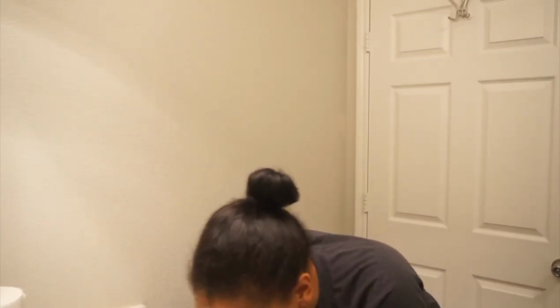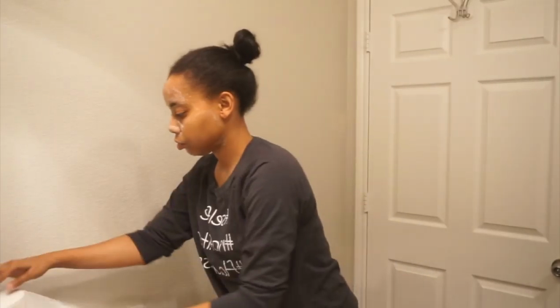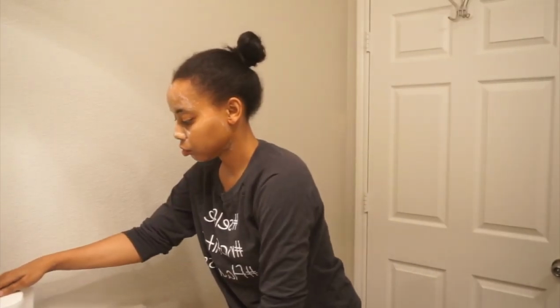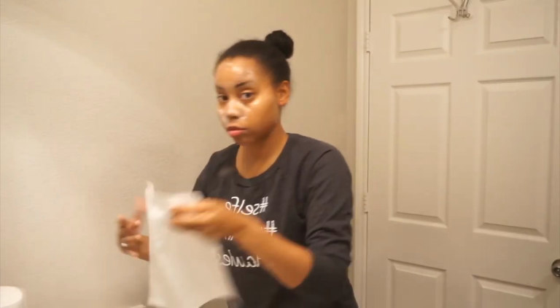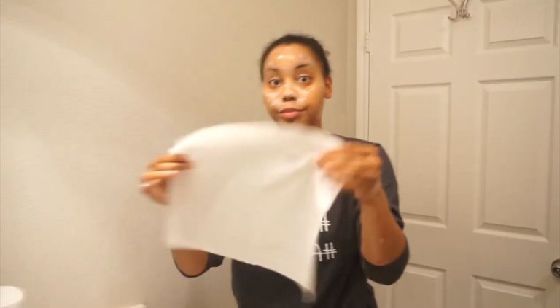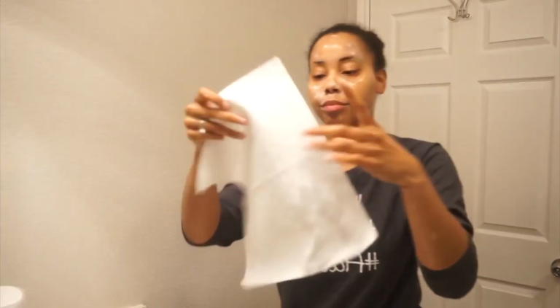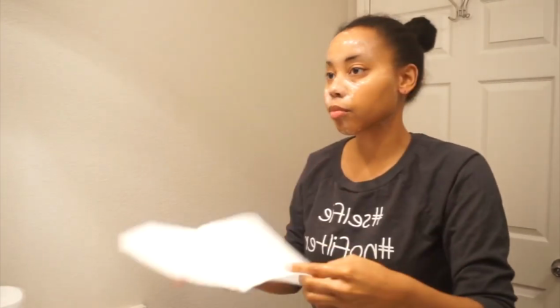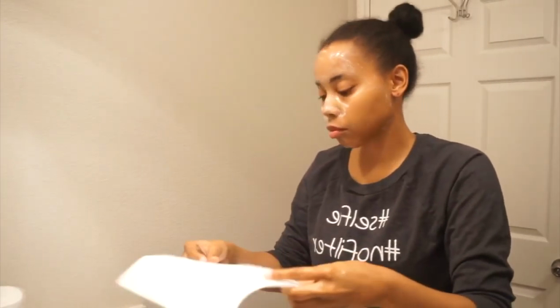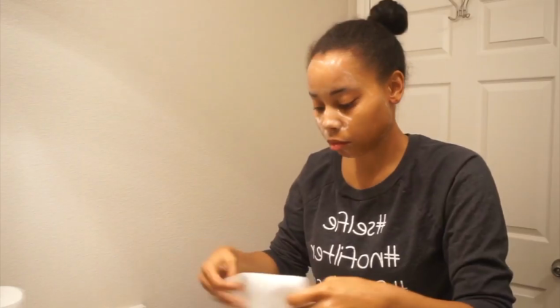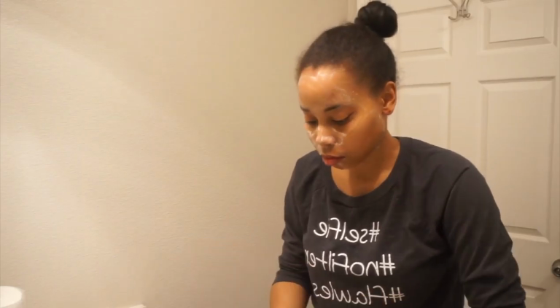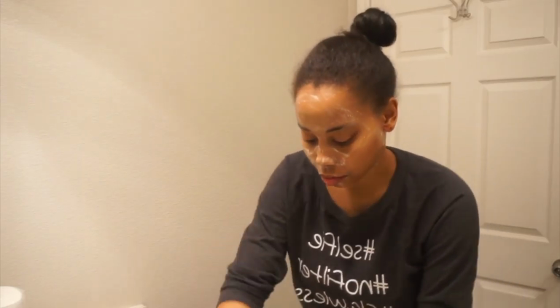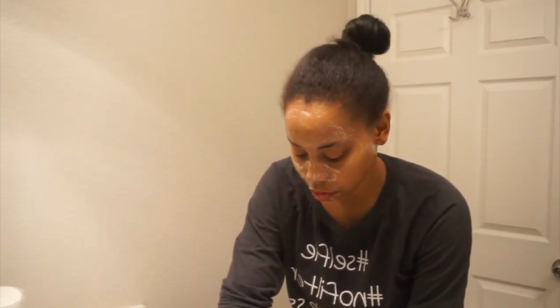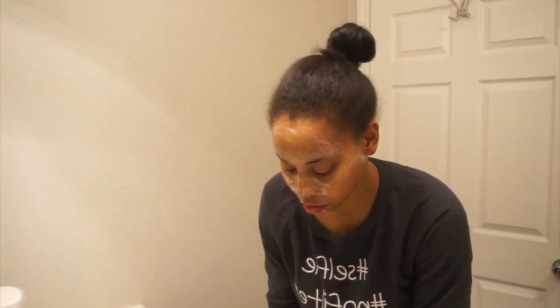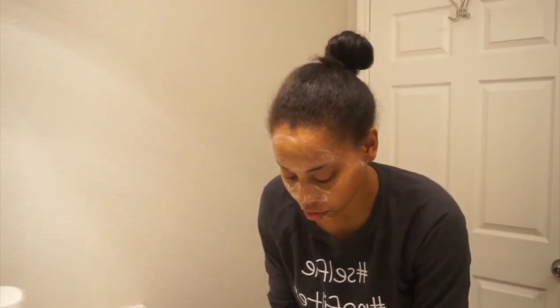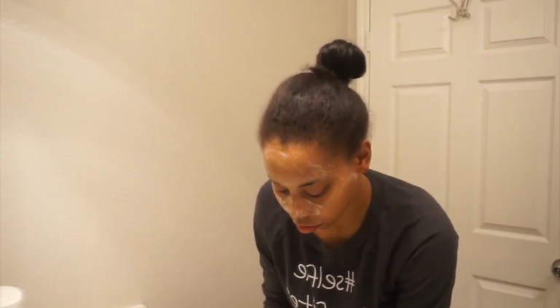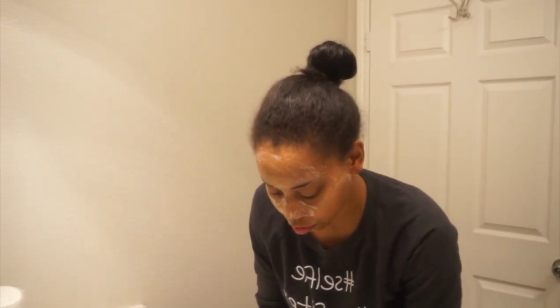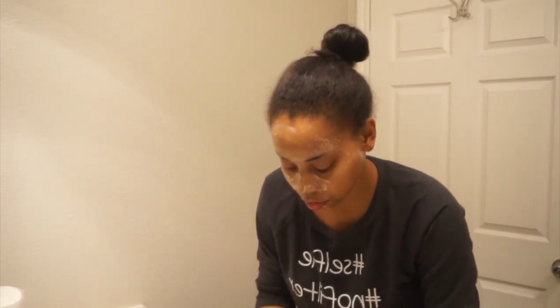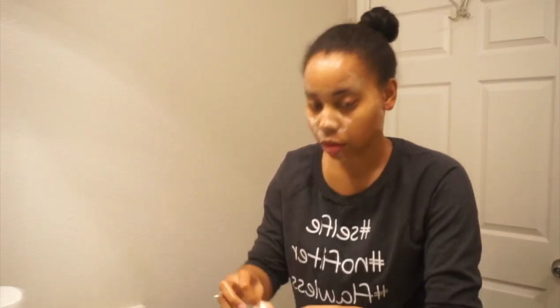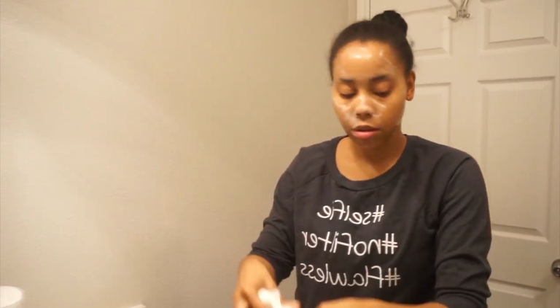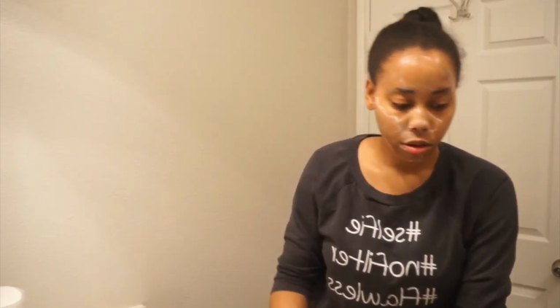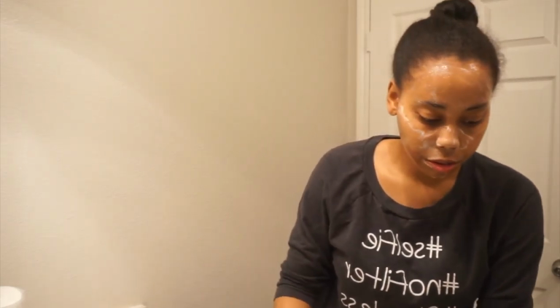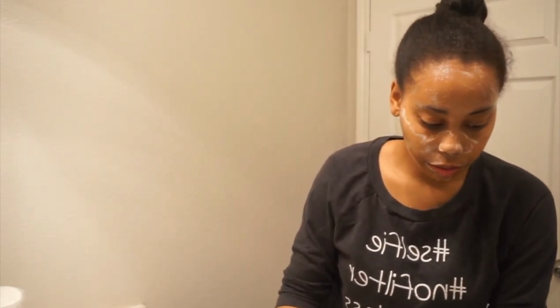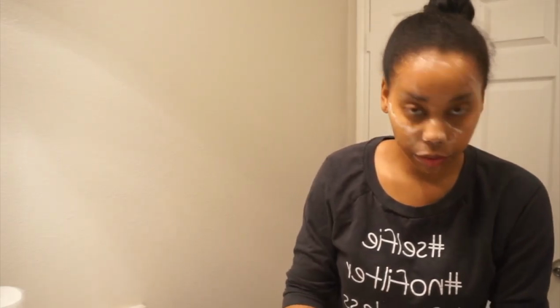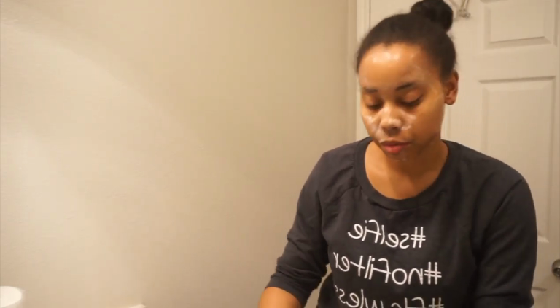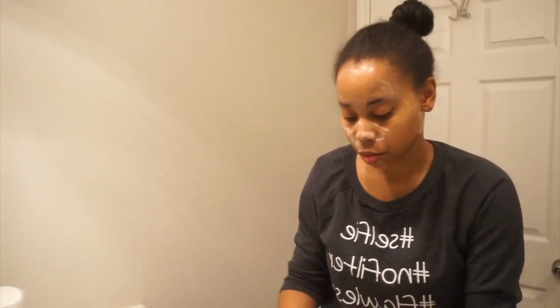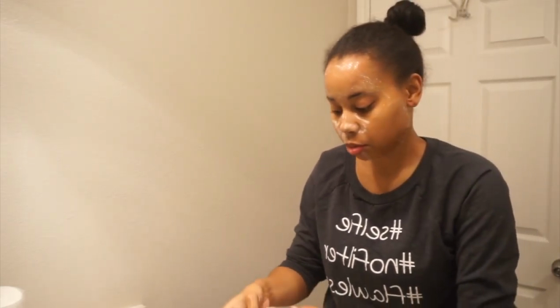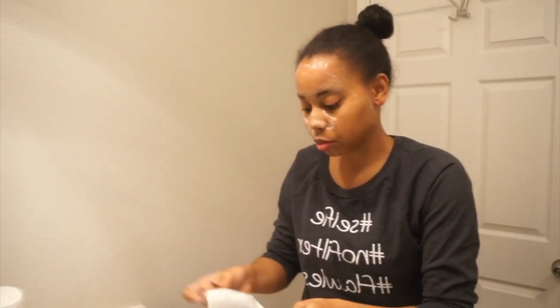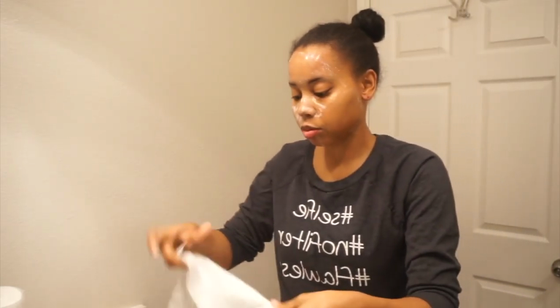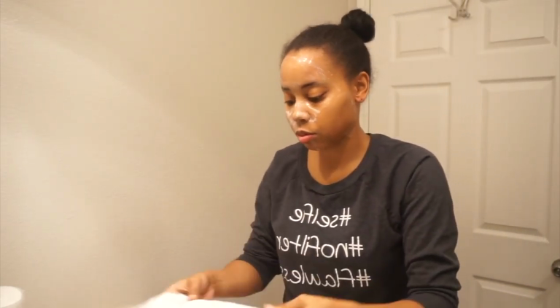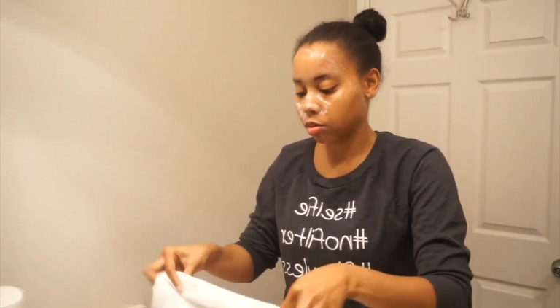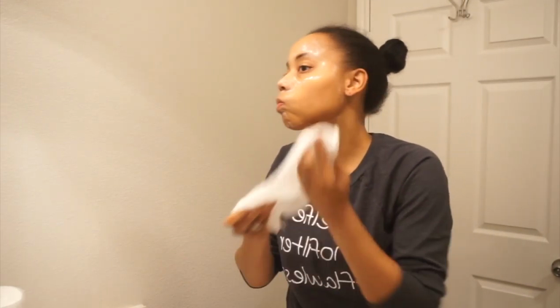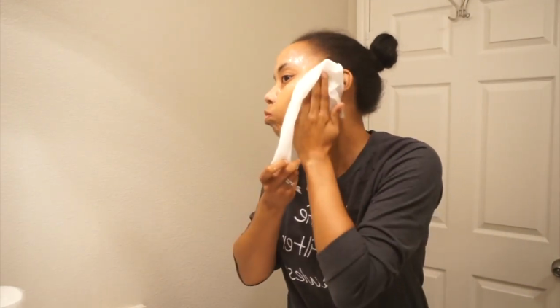Here I'm using a paper towel and water to wipe off the excess product. Using paper towels doesn't spread bacteria.